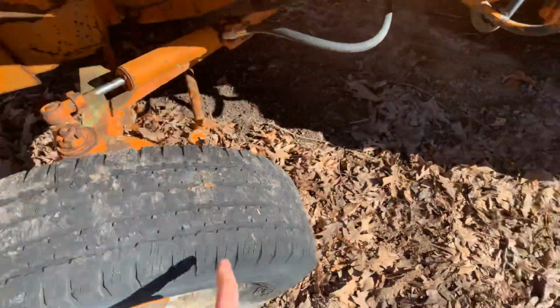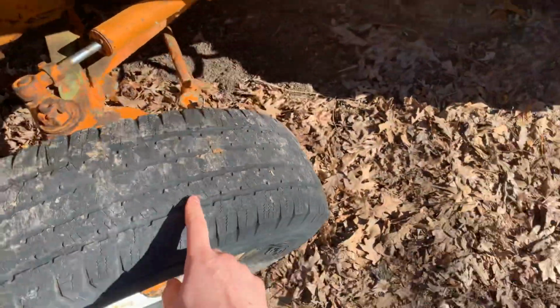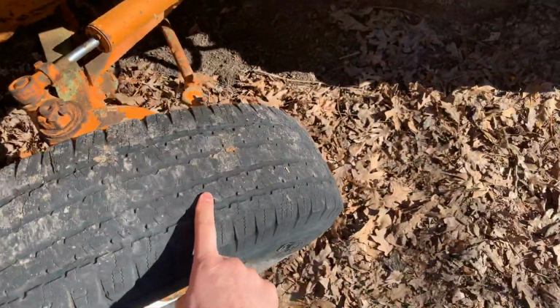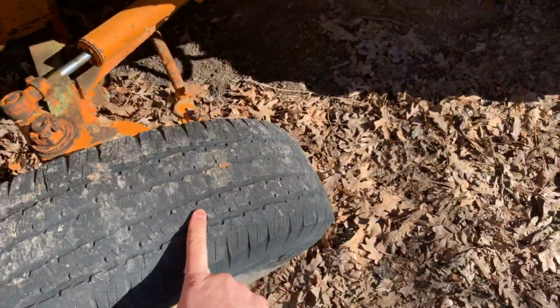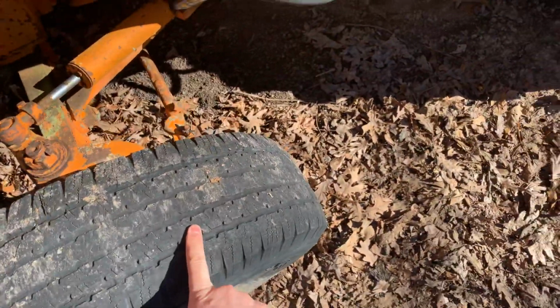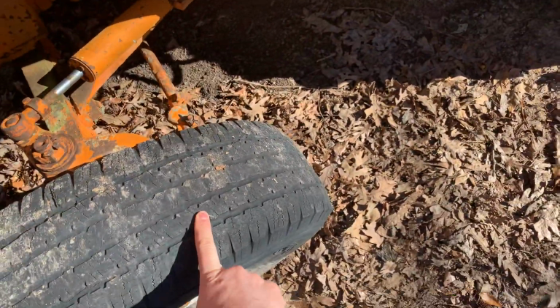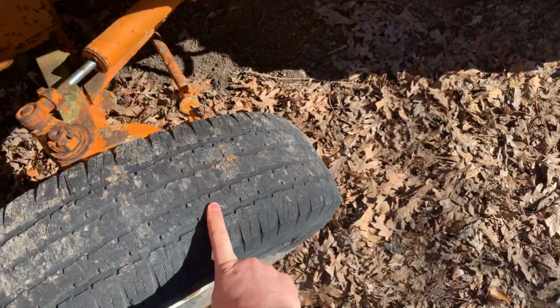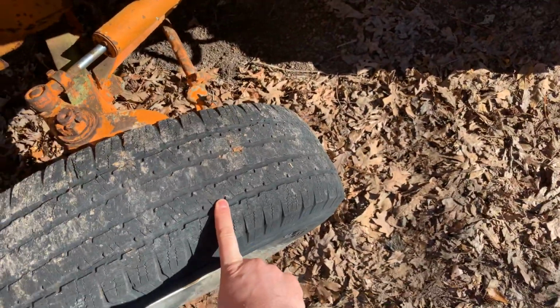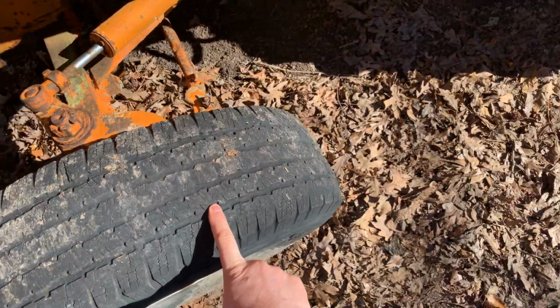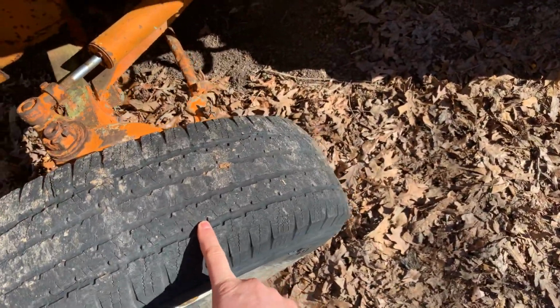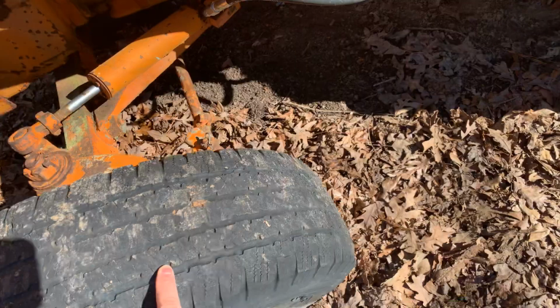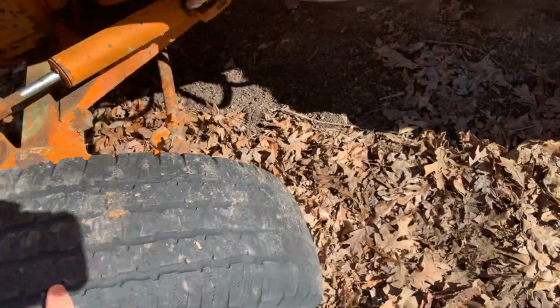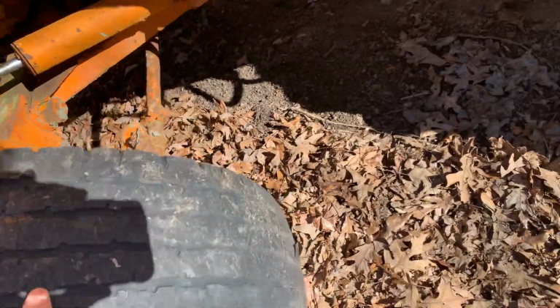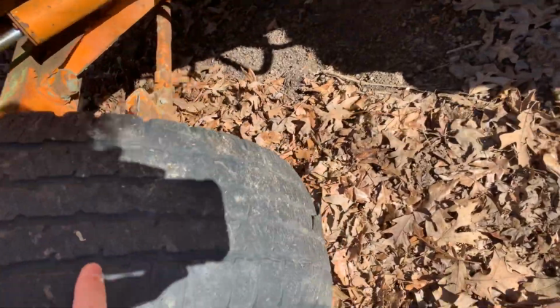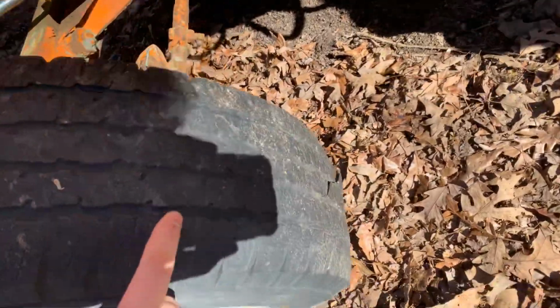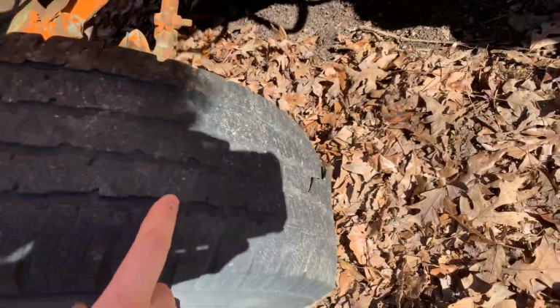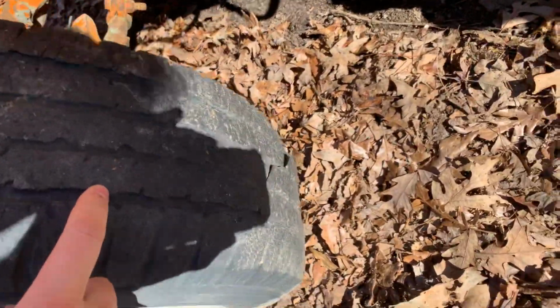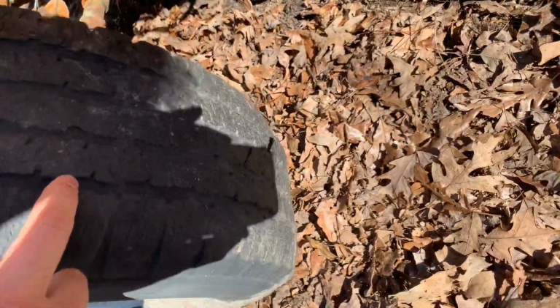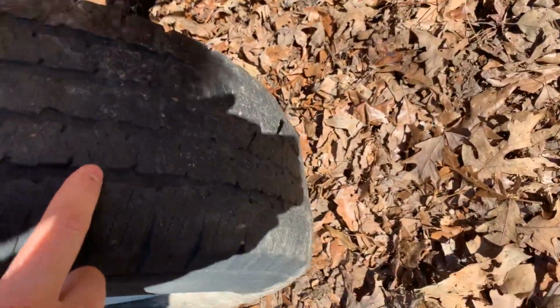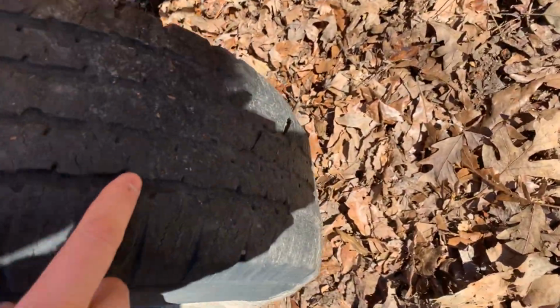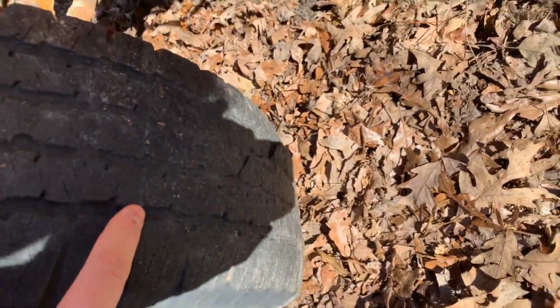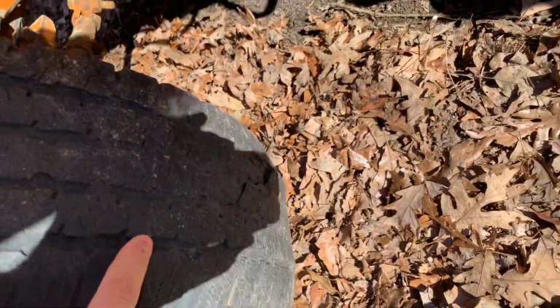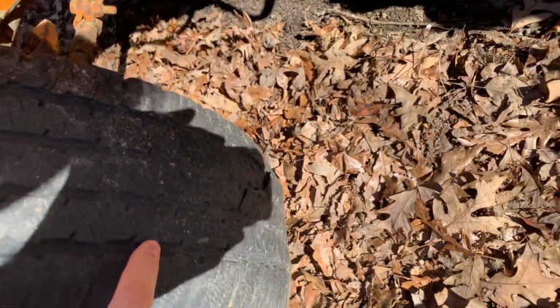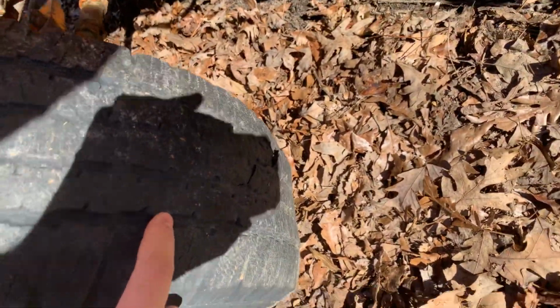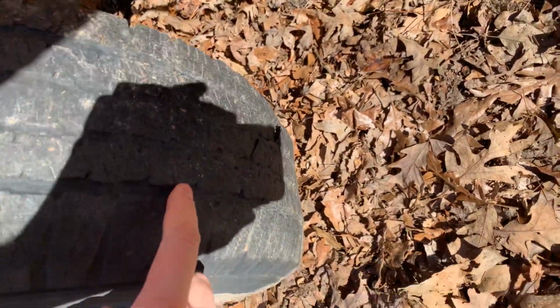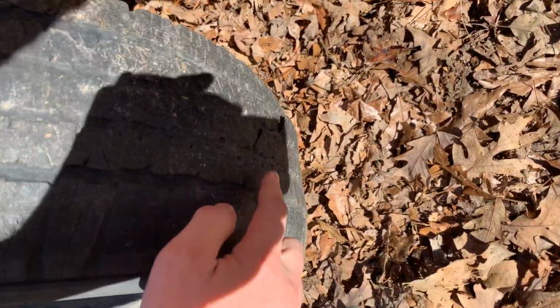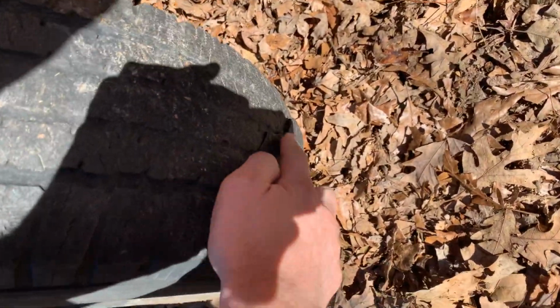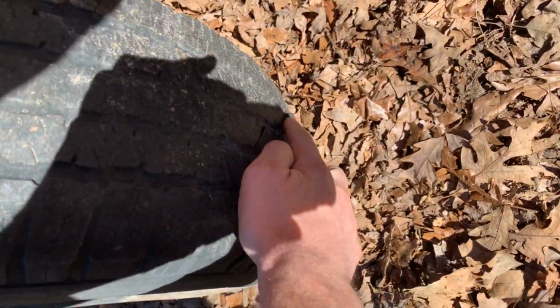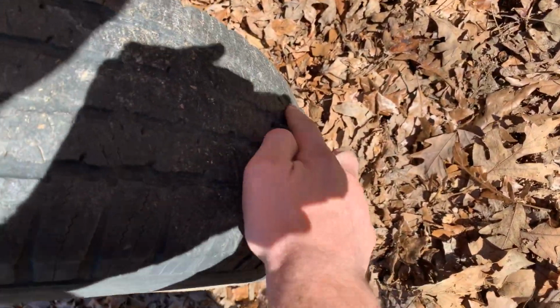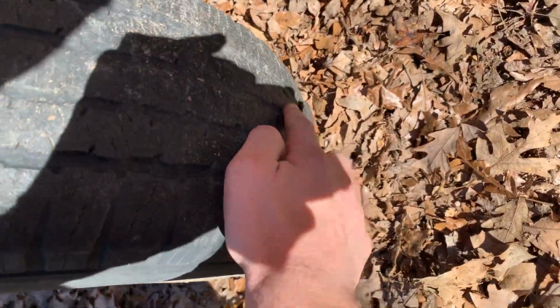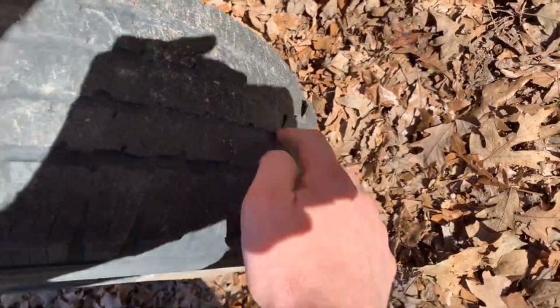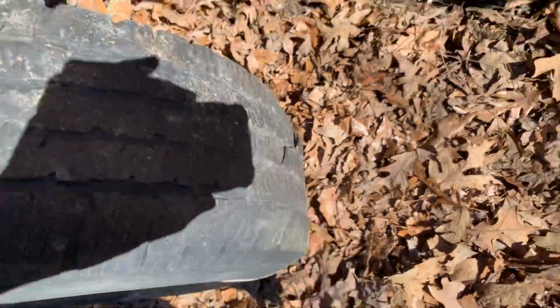This tire needs to be replaced. It does have a slice in it, as you can see right here.